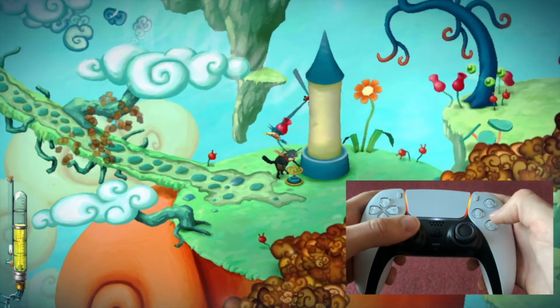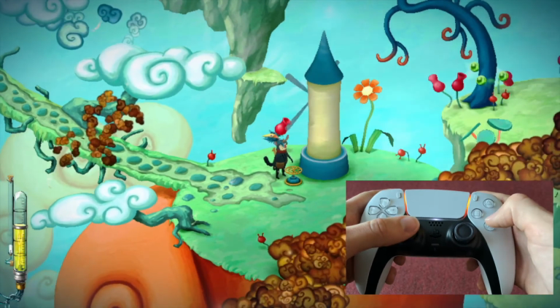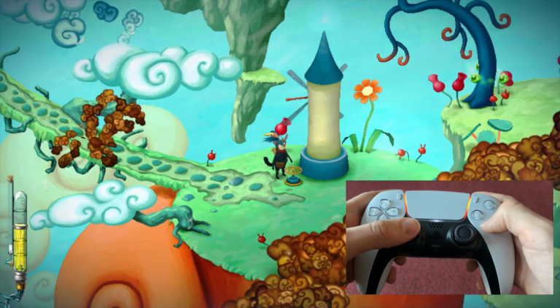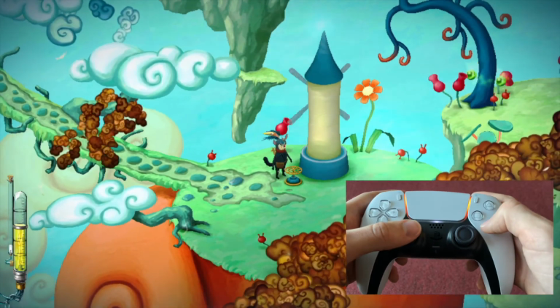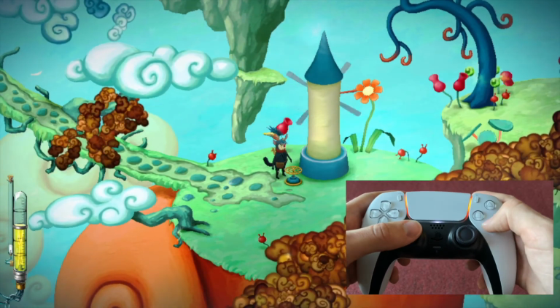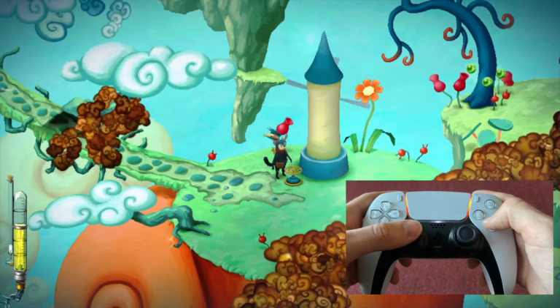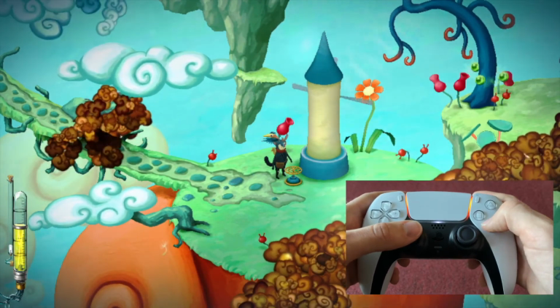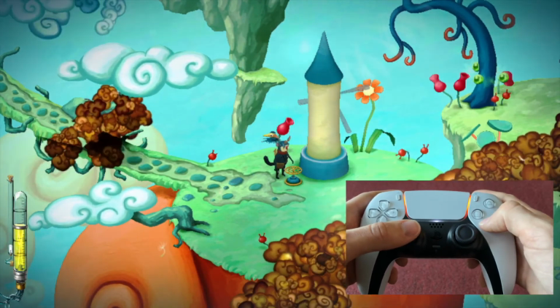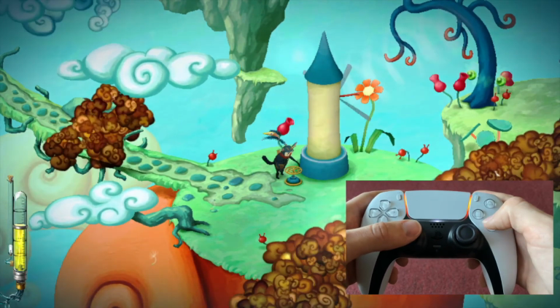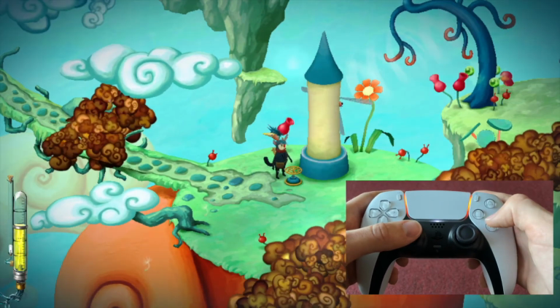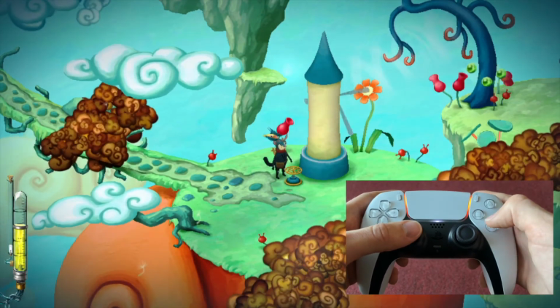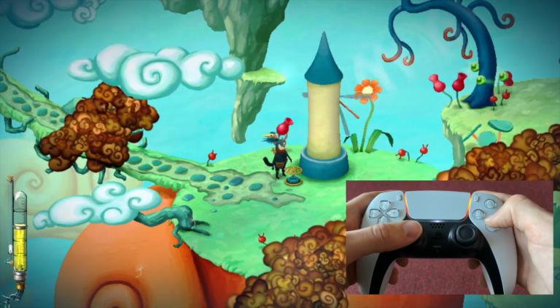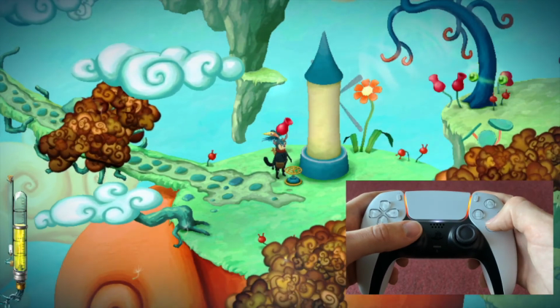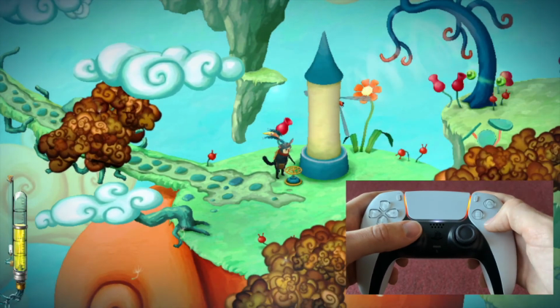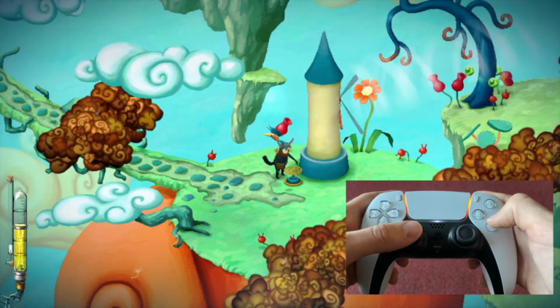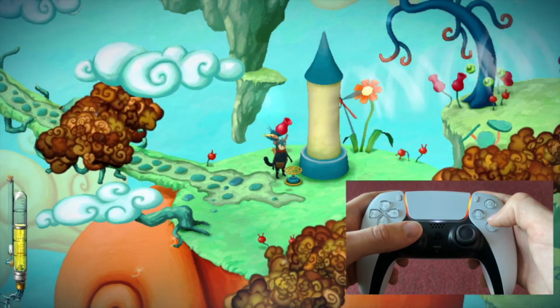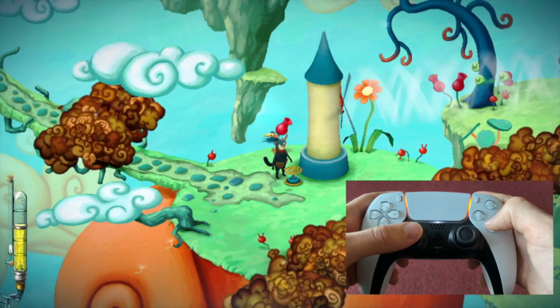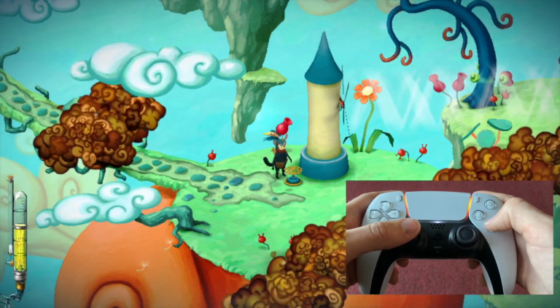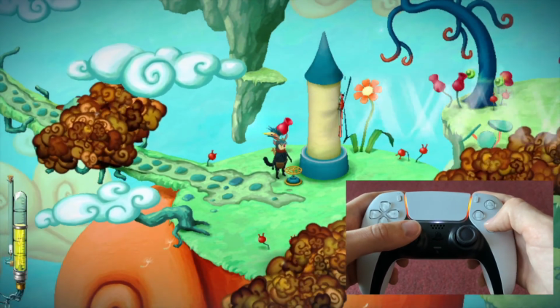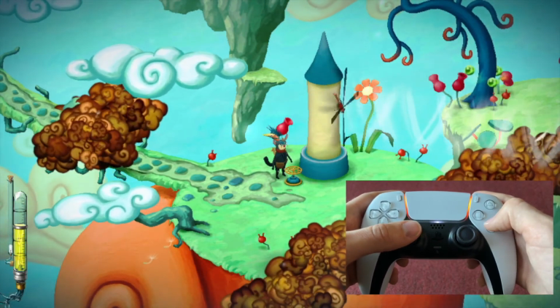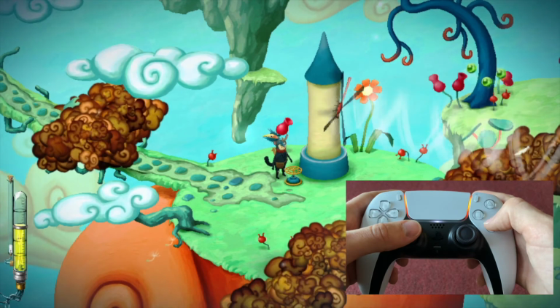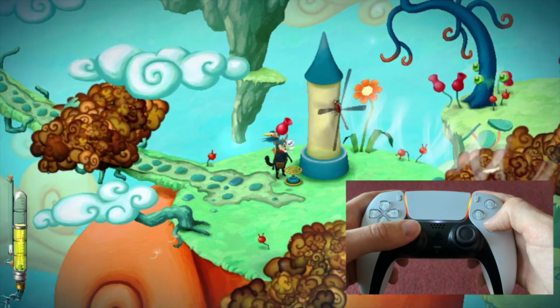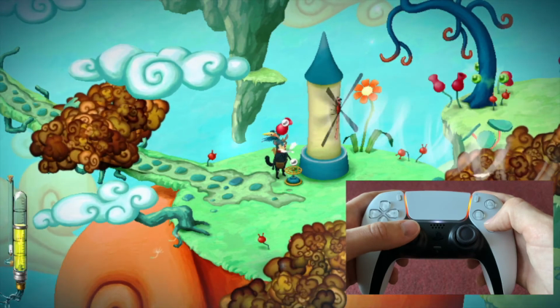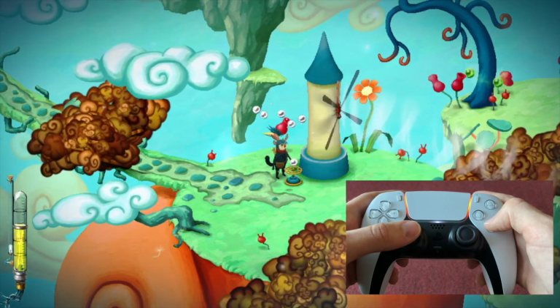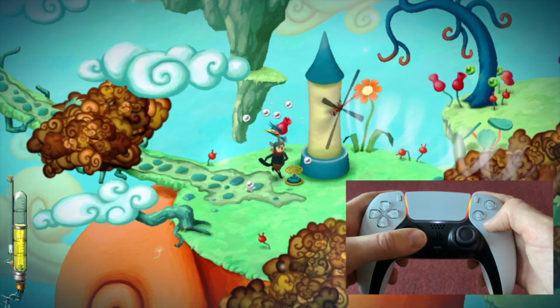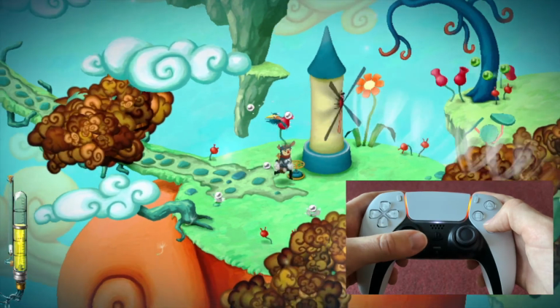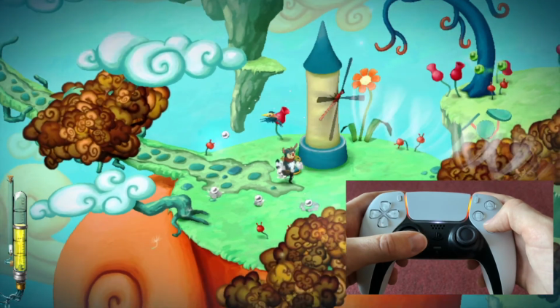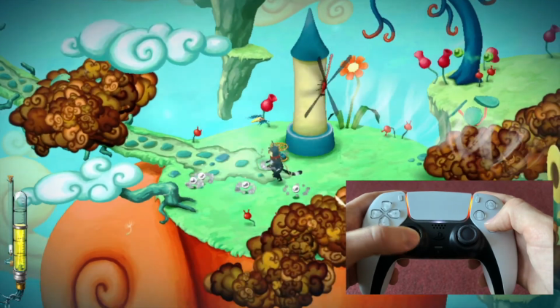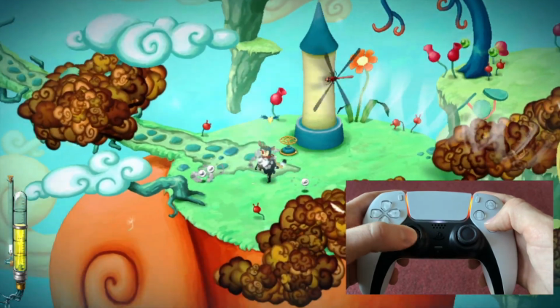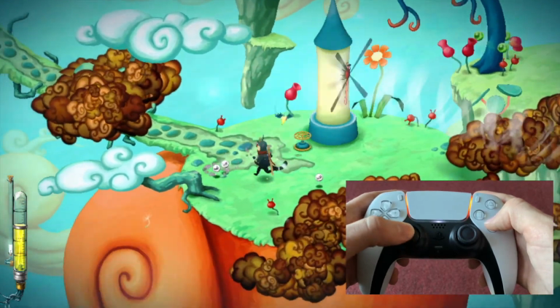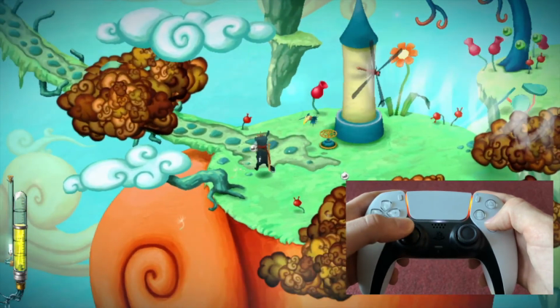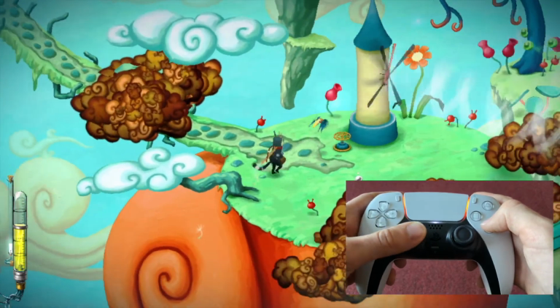I'm not used to playing on a non-Nintendo controller, so forgive me for this. There we go.